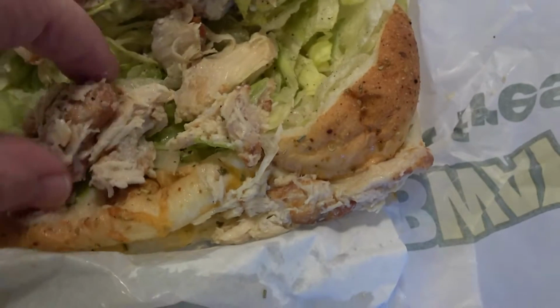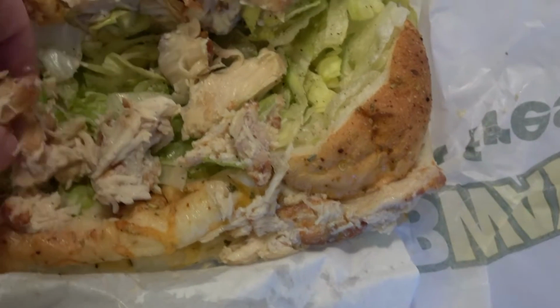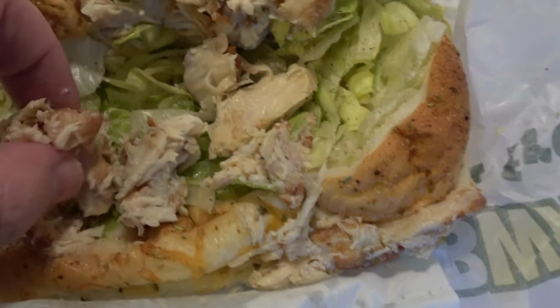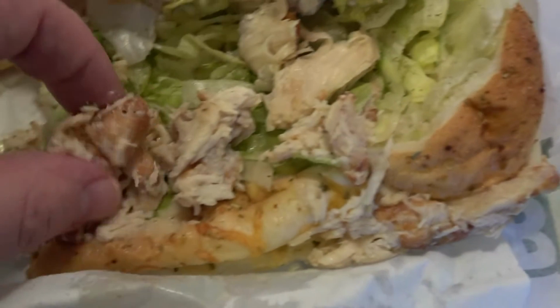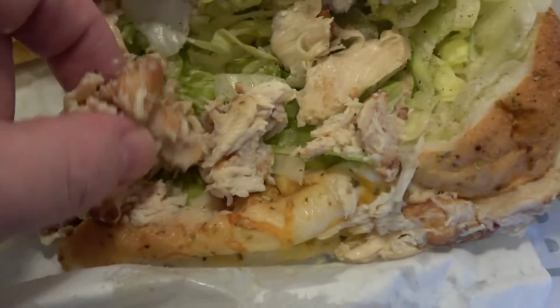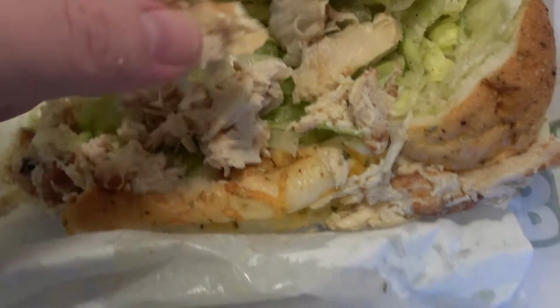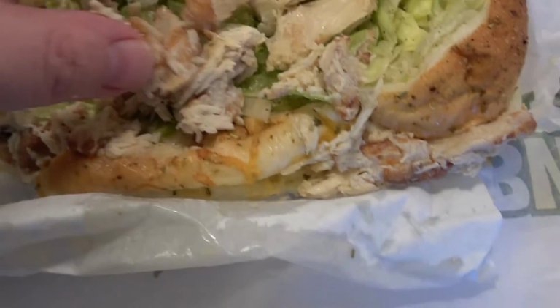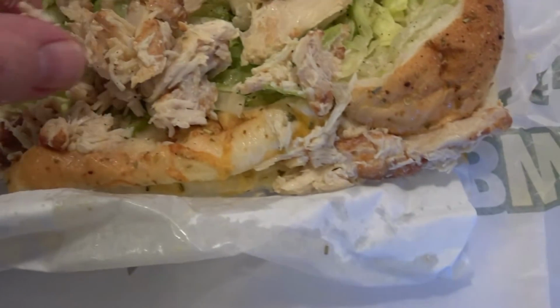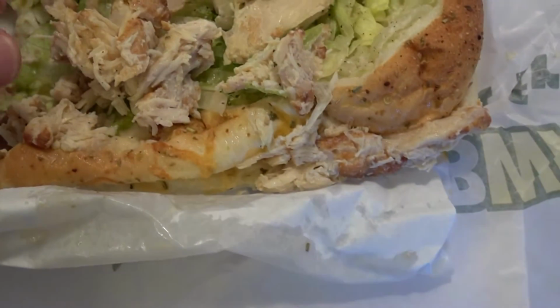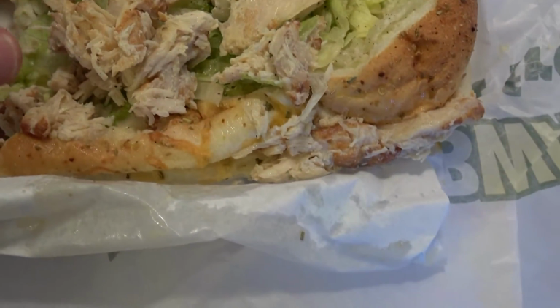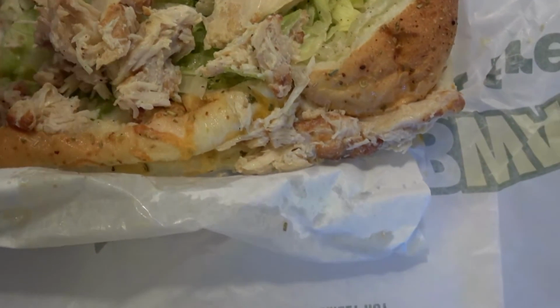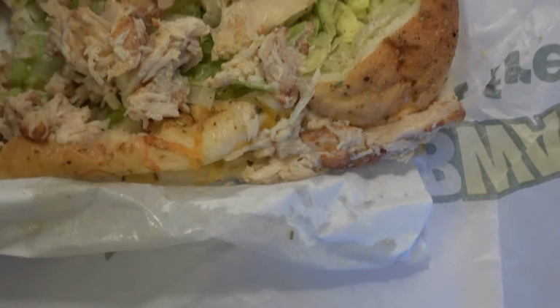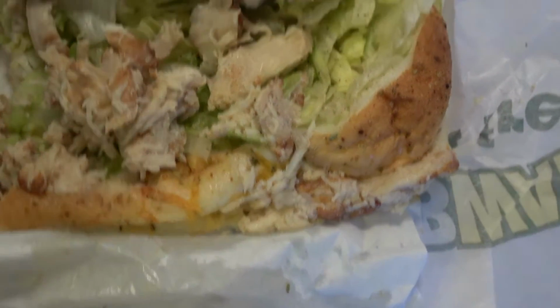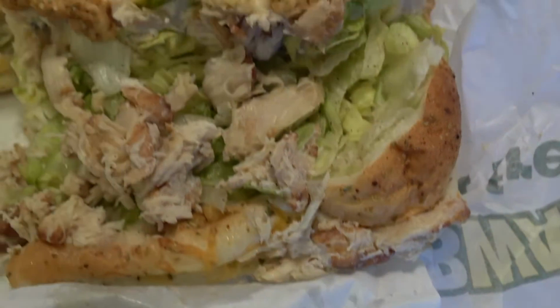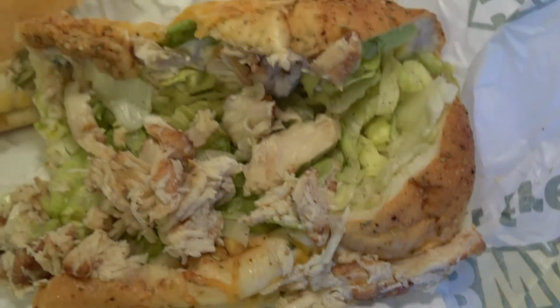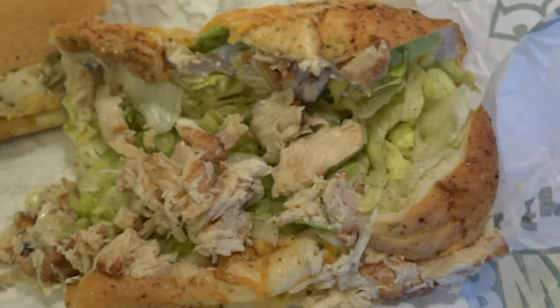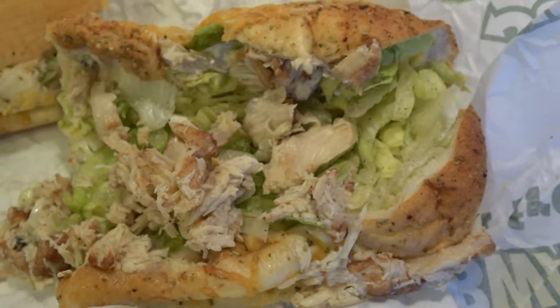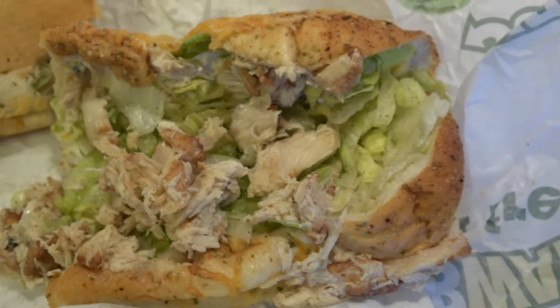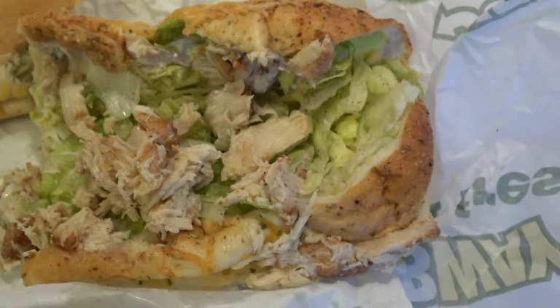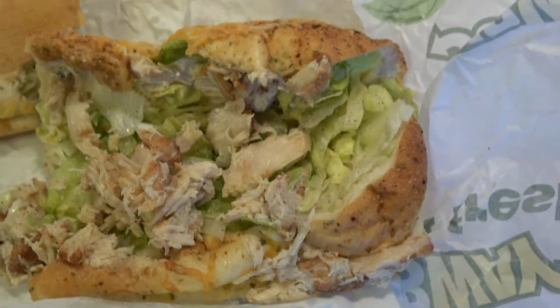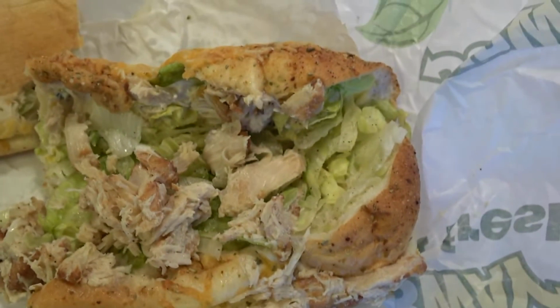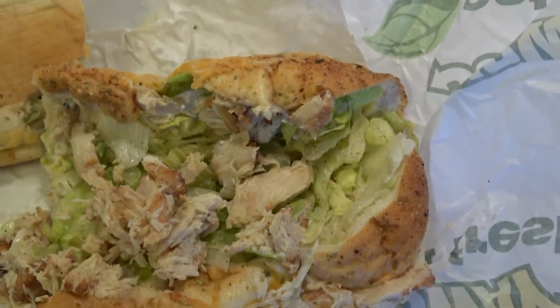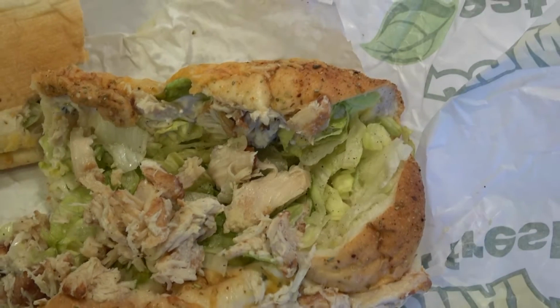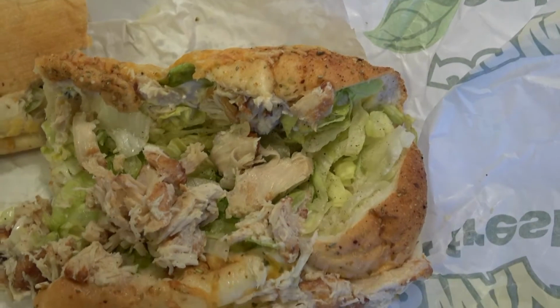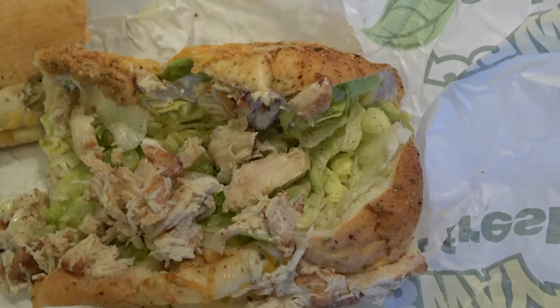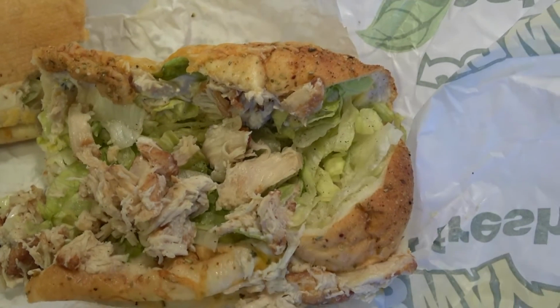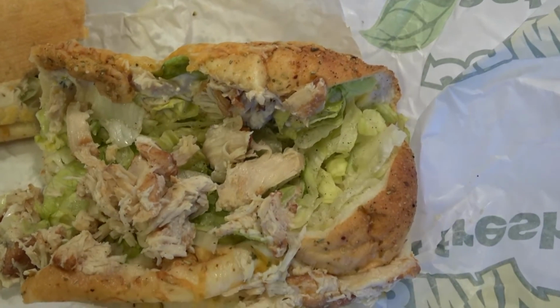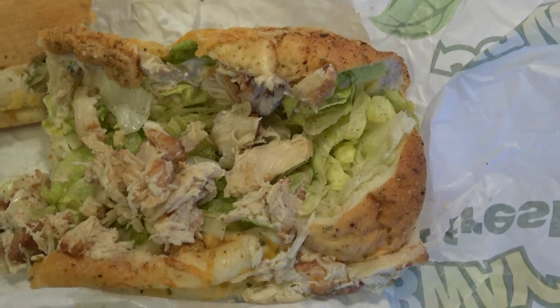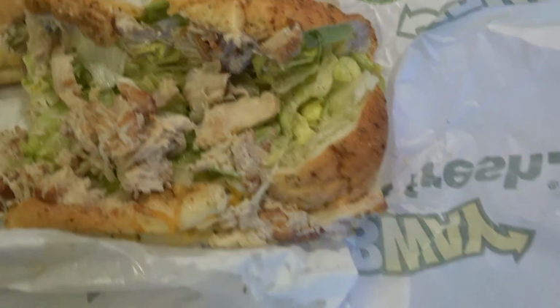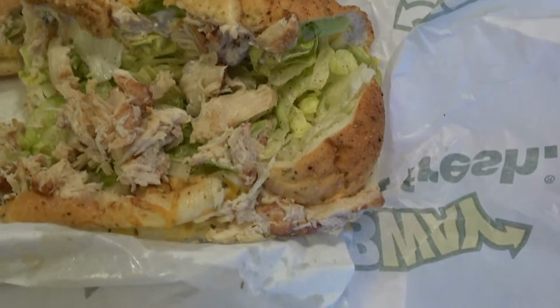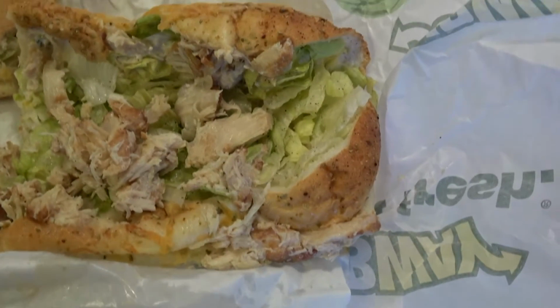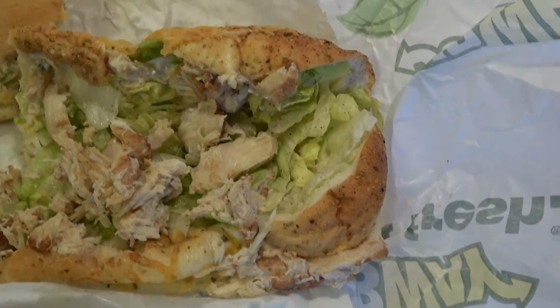Looks like some big chunks here — a little dry, probably needs some more sauce. But that's why I ordered one with extra sauce.